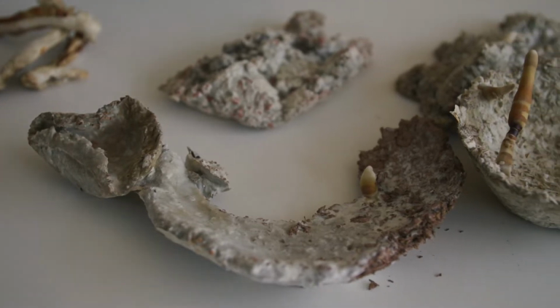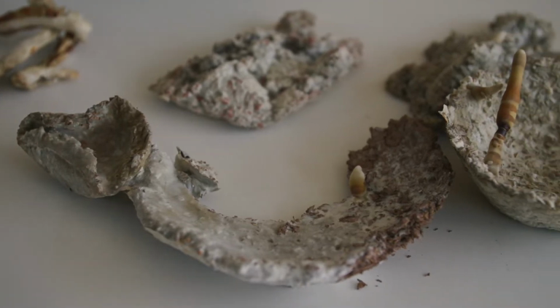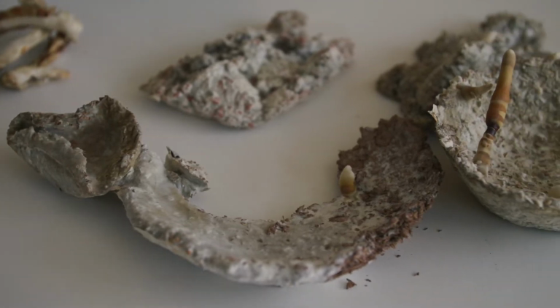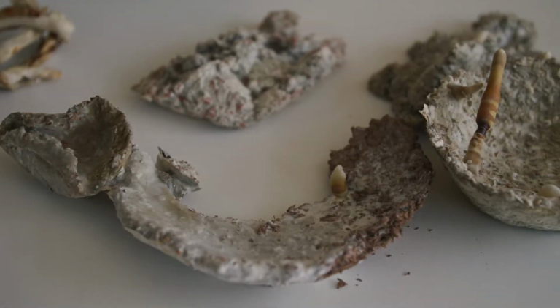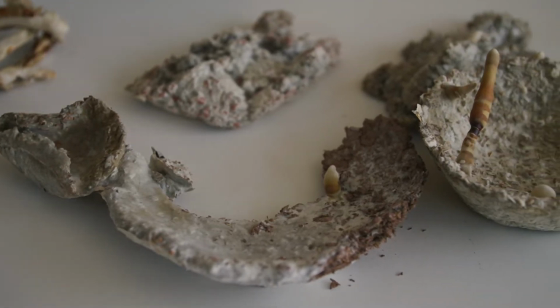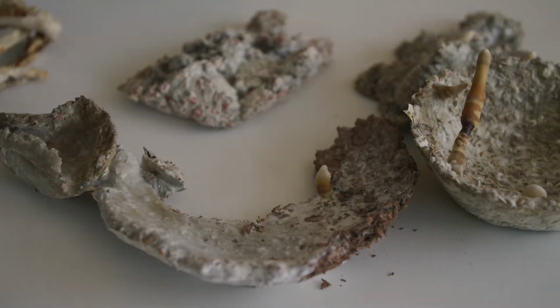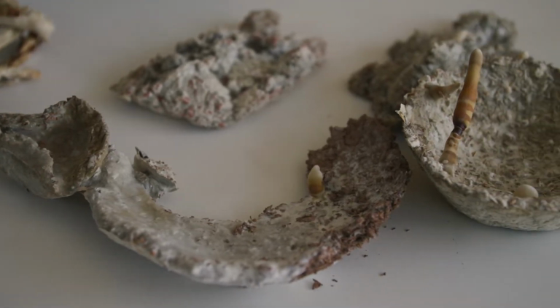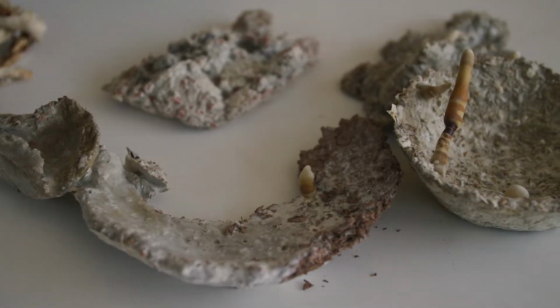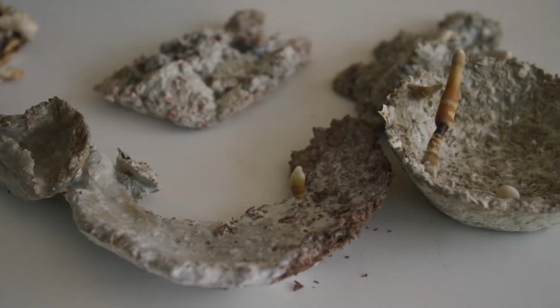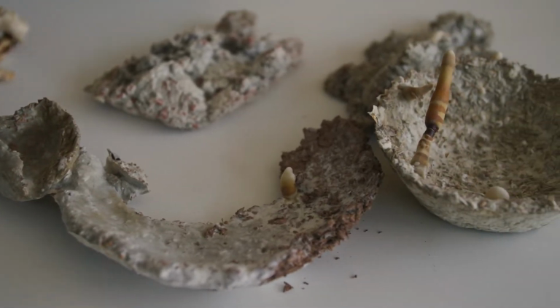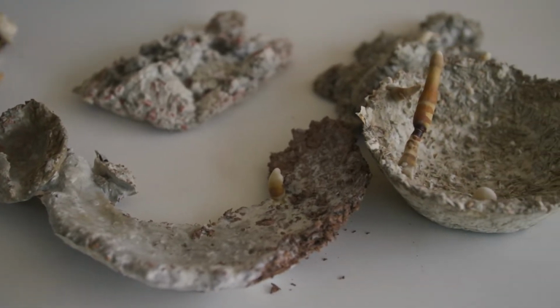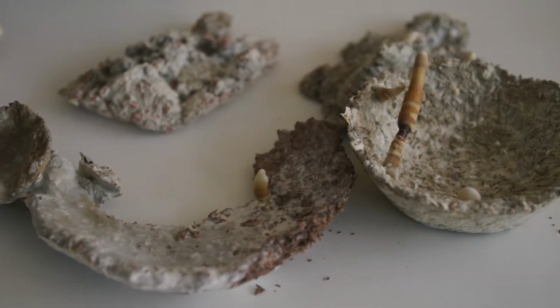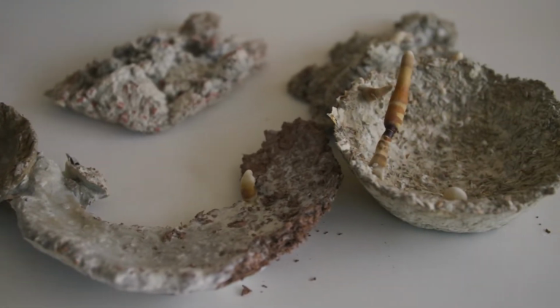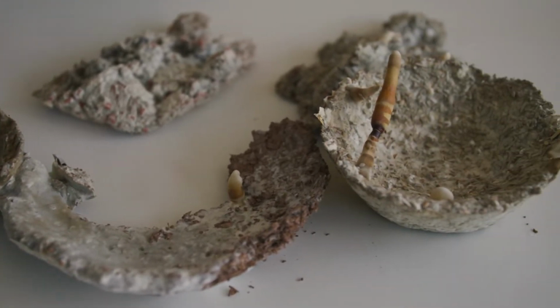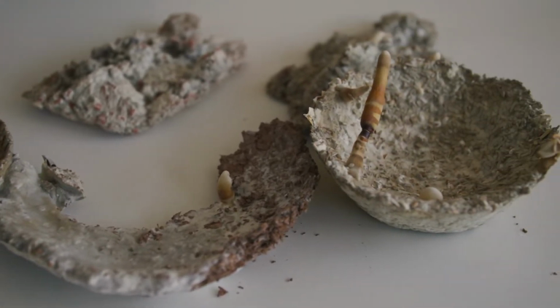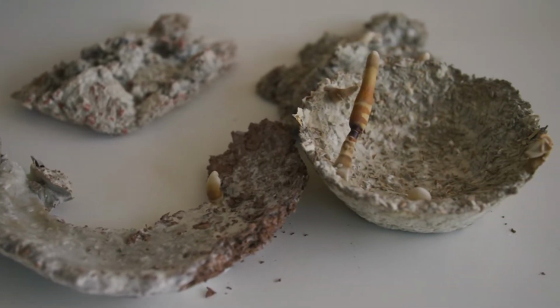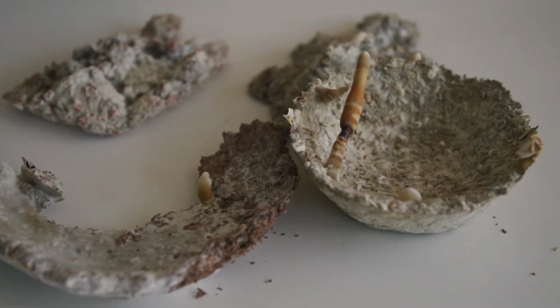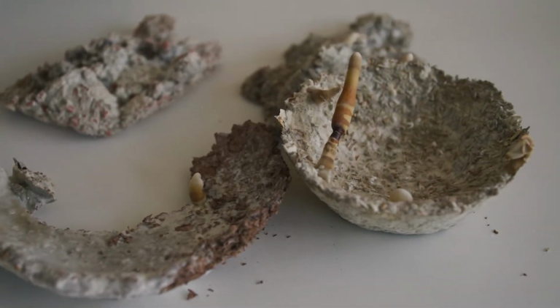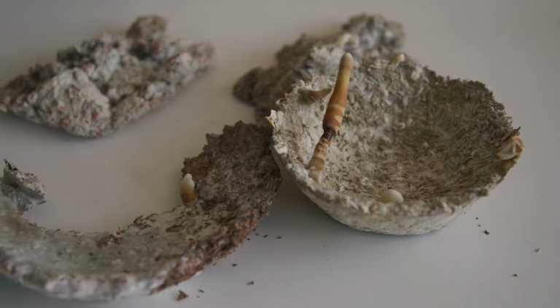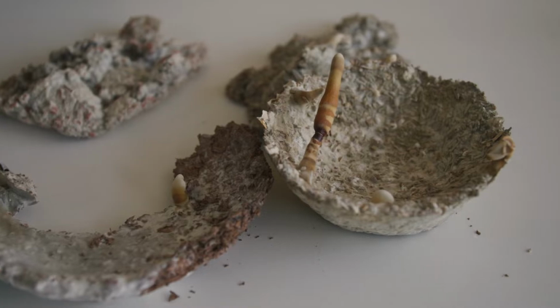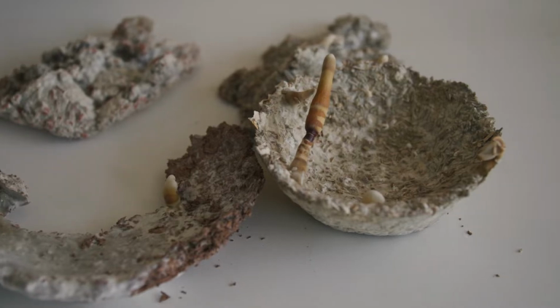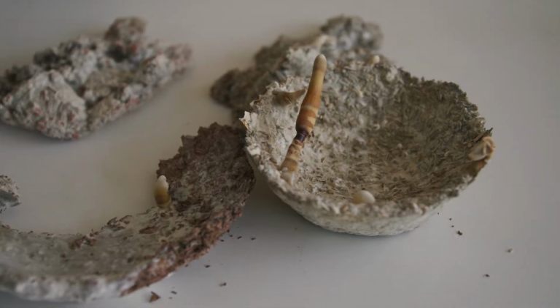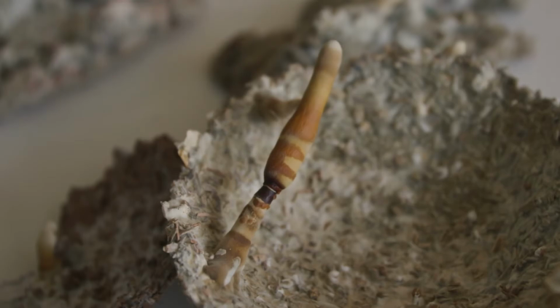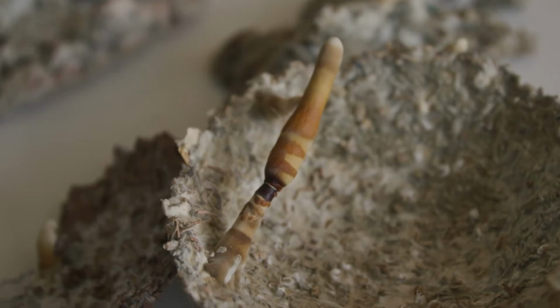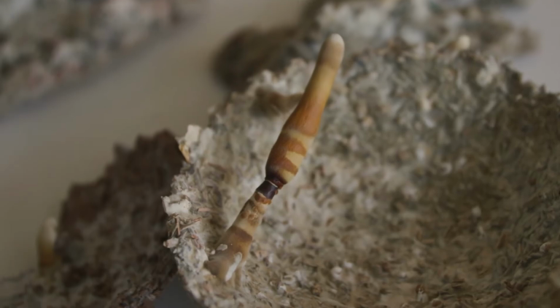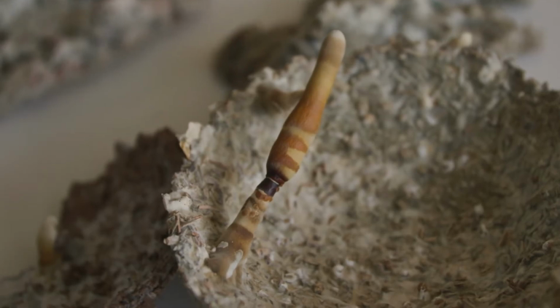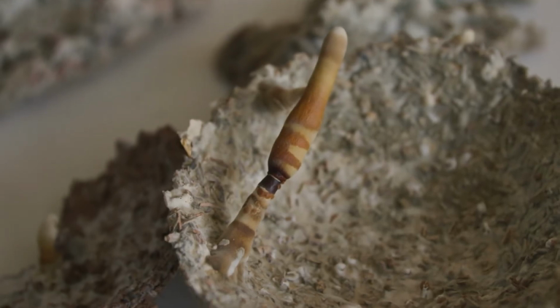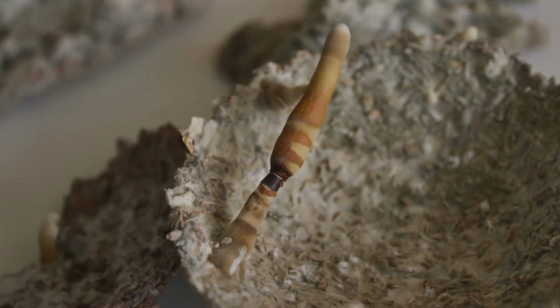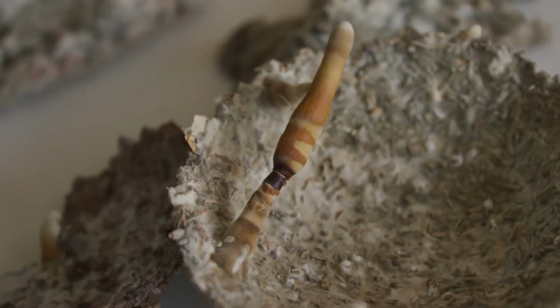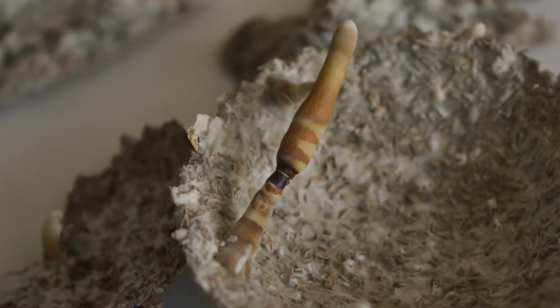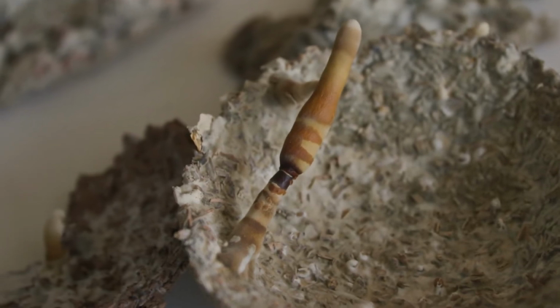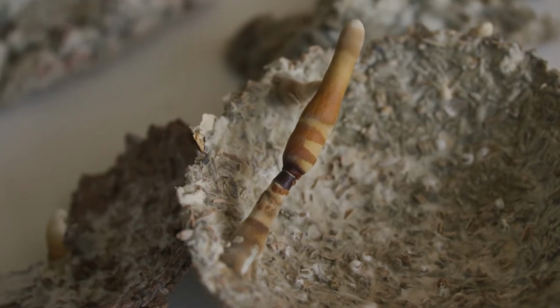Mycelium is the root structure of mushrooms. I am basically harnessing that material to create sculptural vessels.